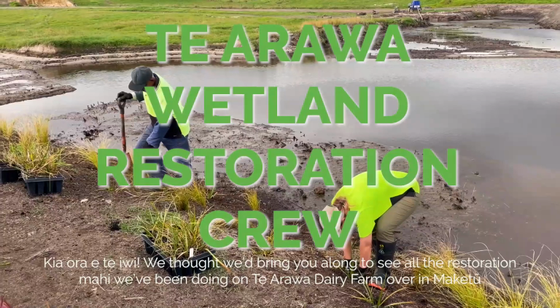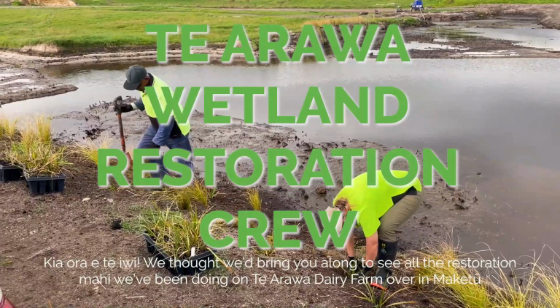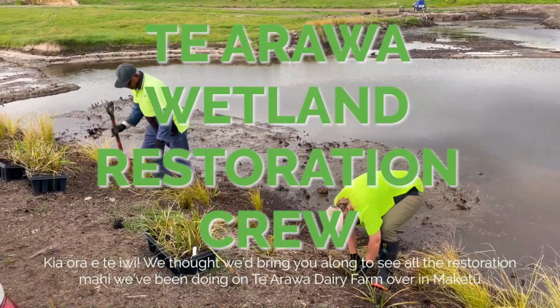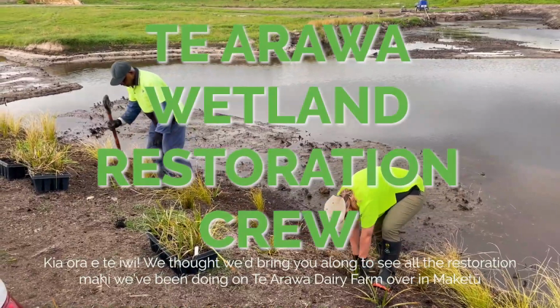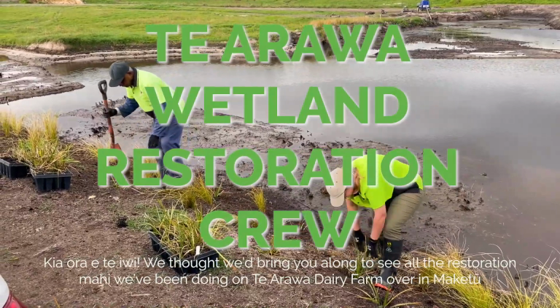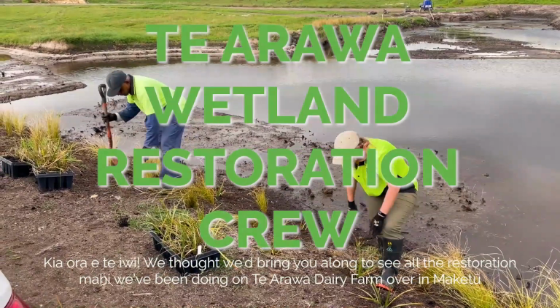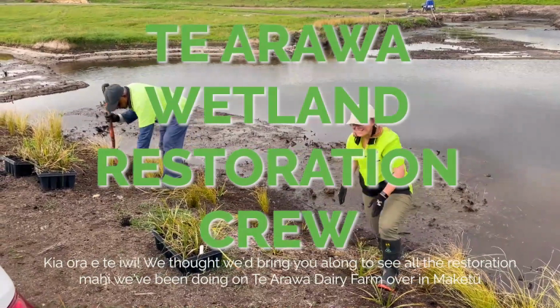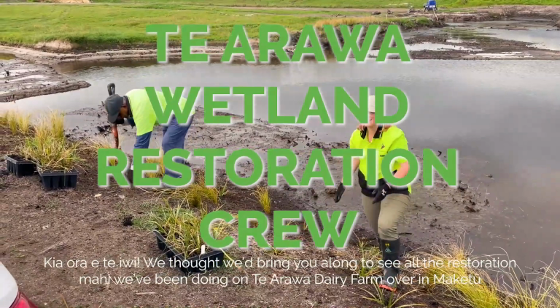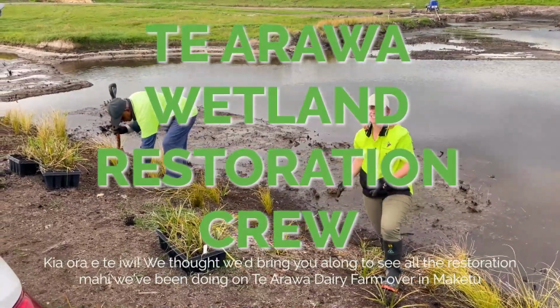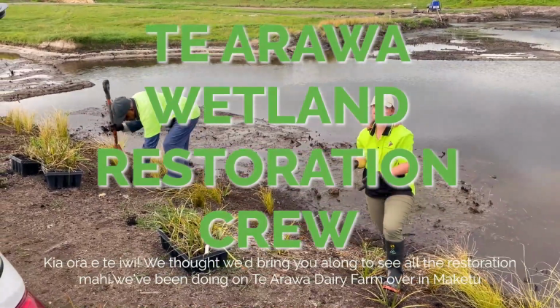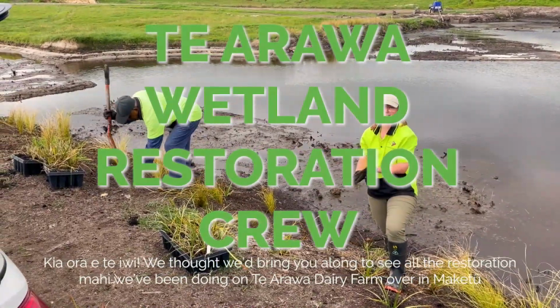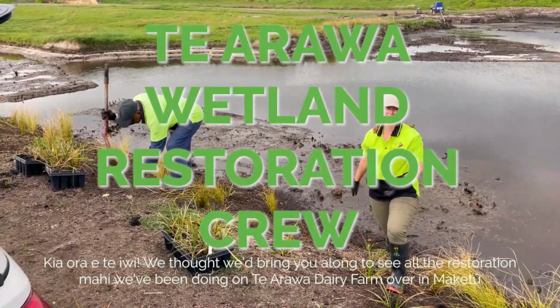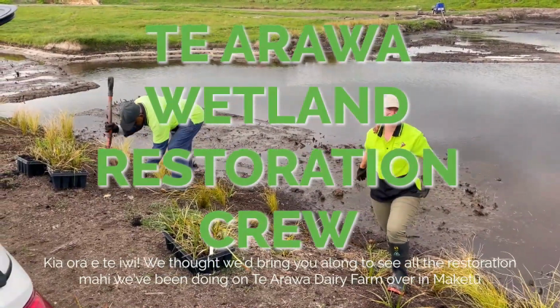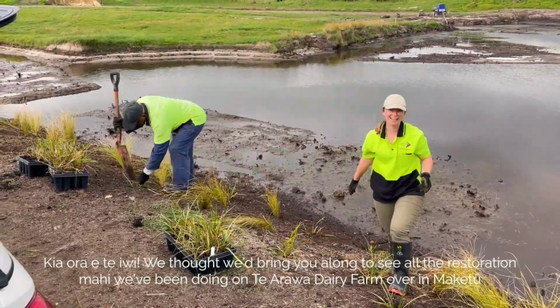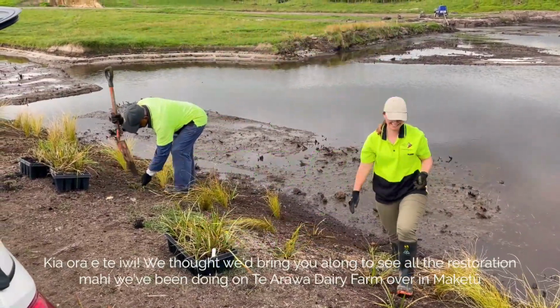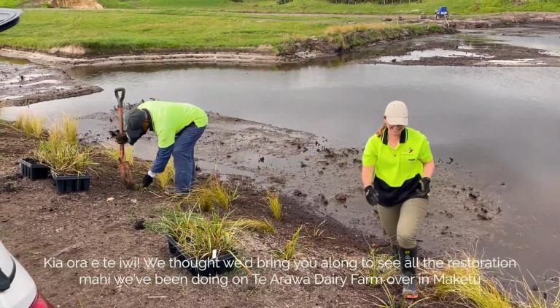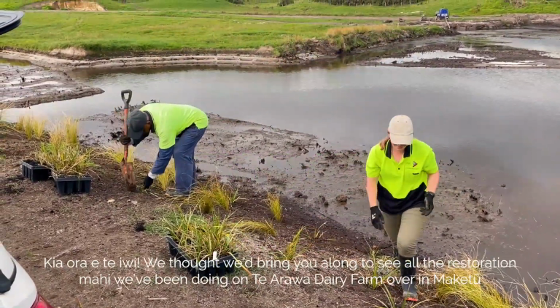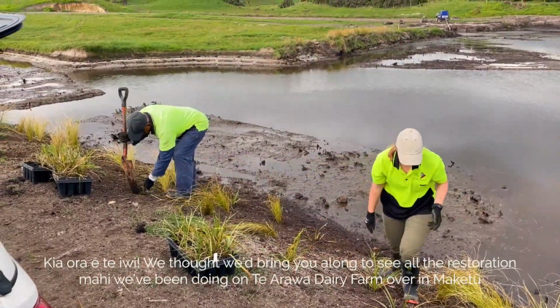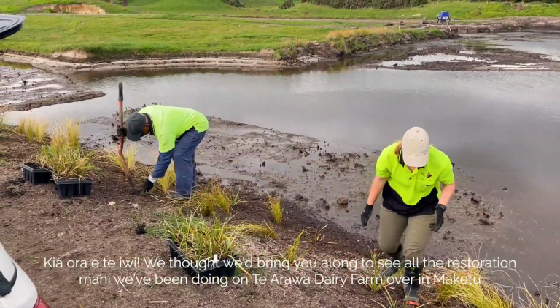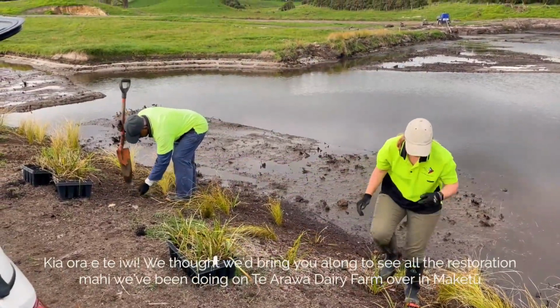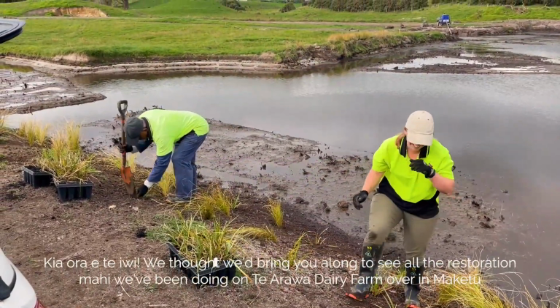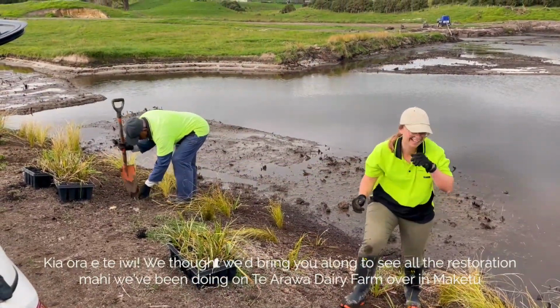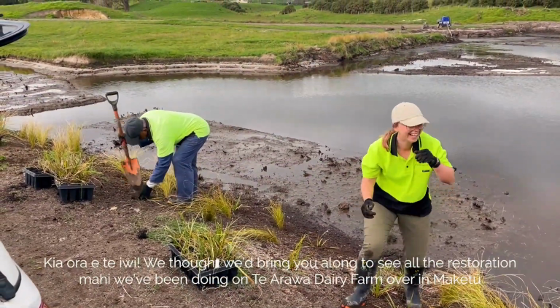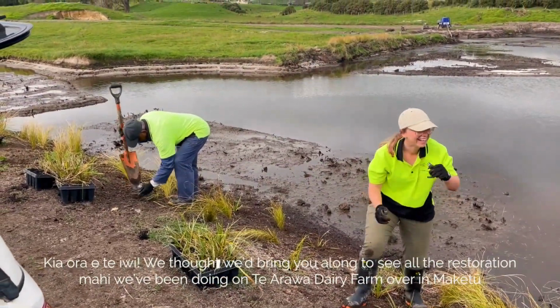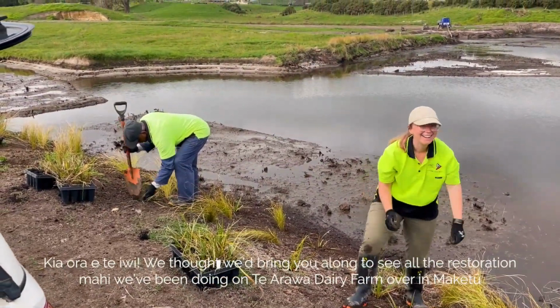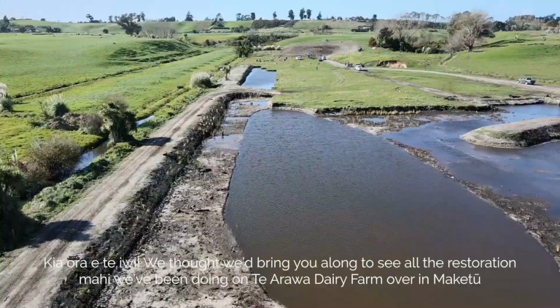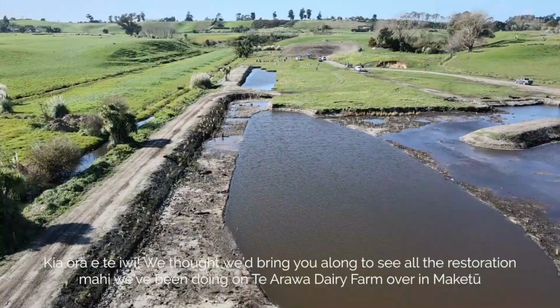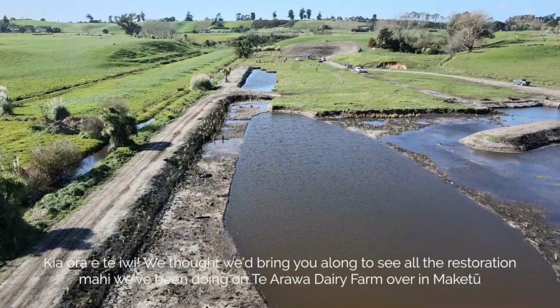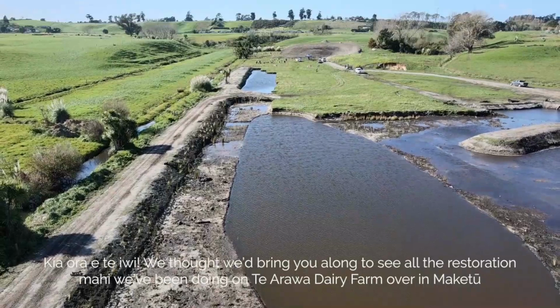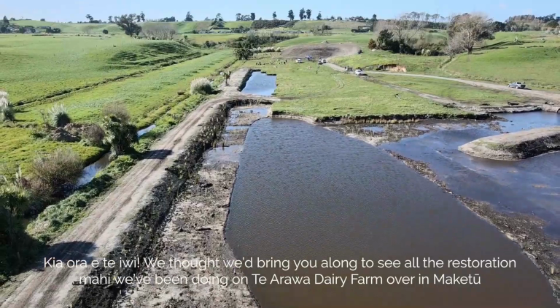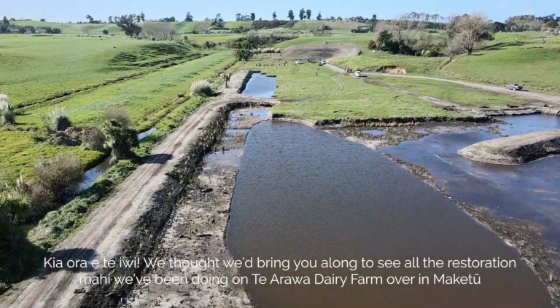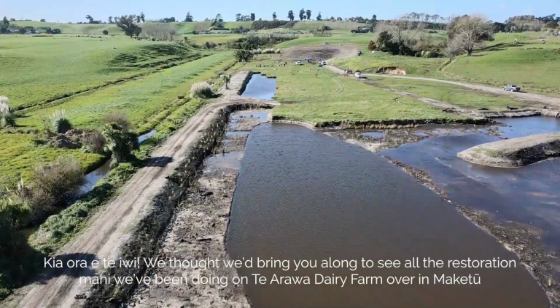Kia ora e Tiwi, we thought we'd bring you along to see all the restoration mahi we've been doing on Te Arawa Dairy Farm over in Maketu.